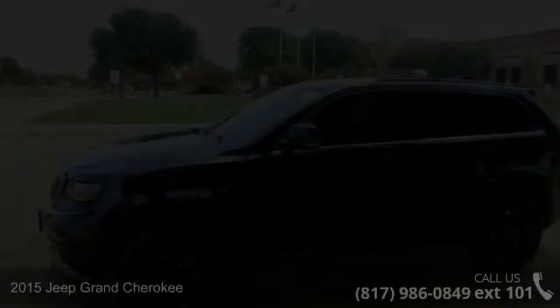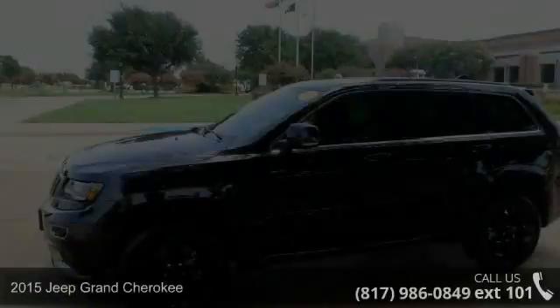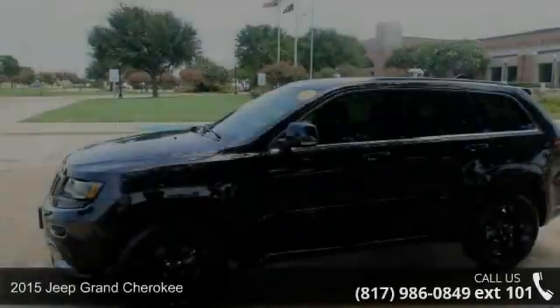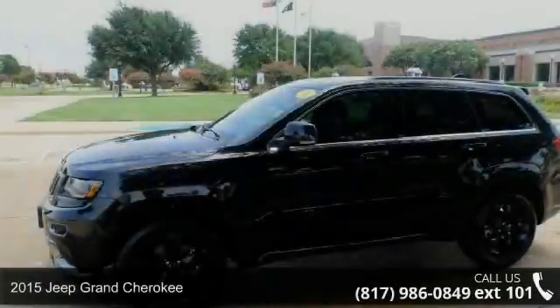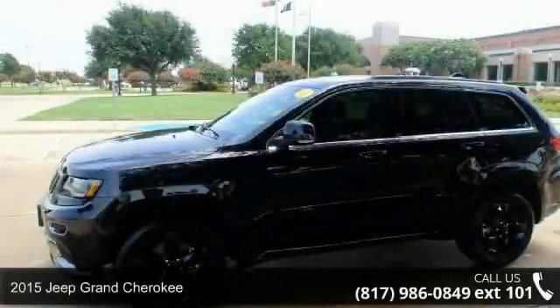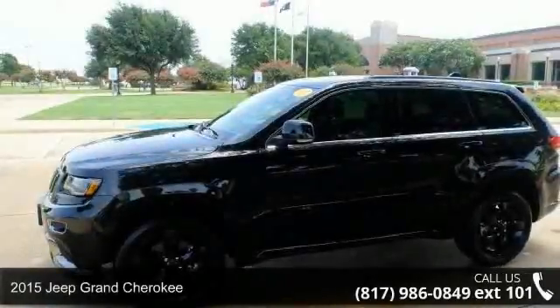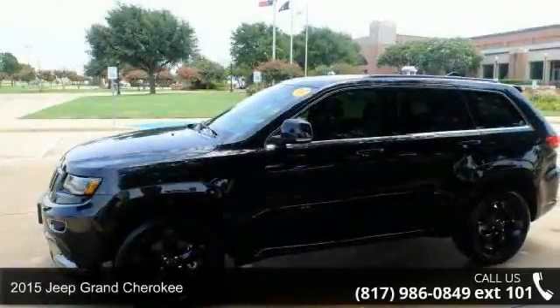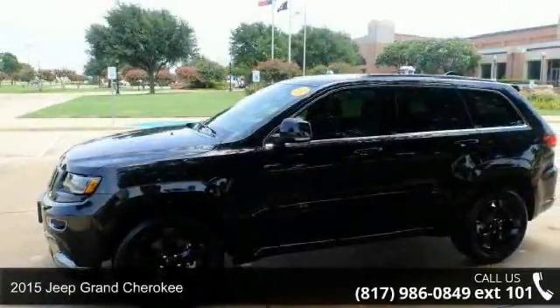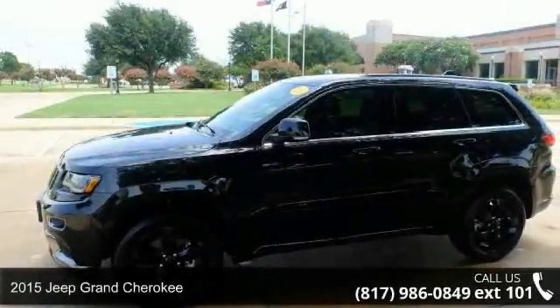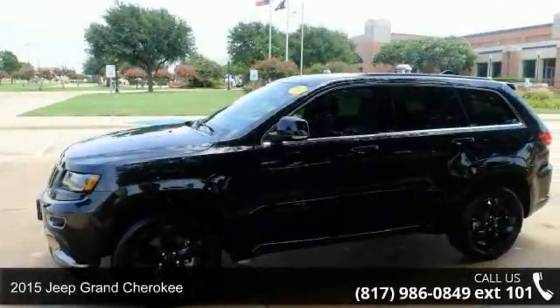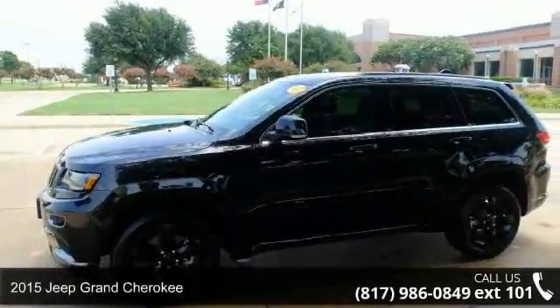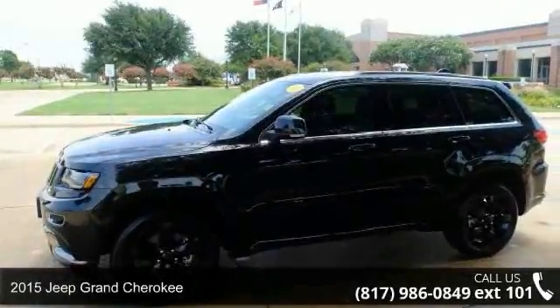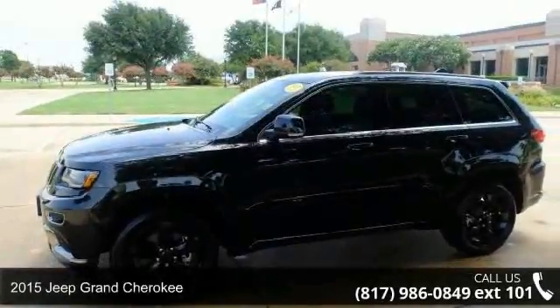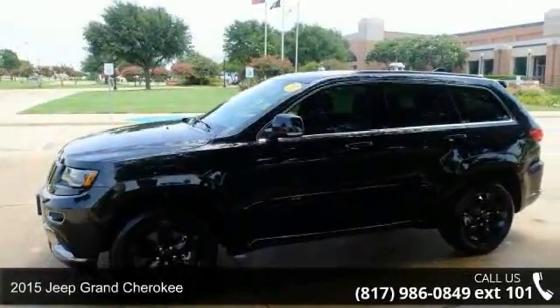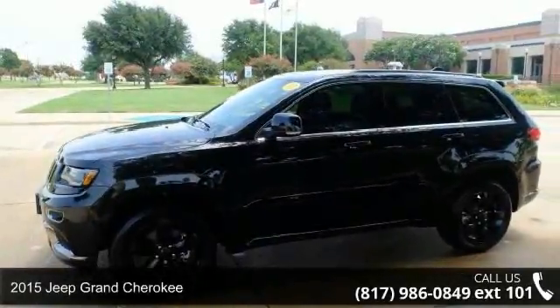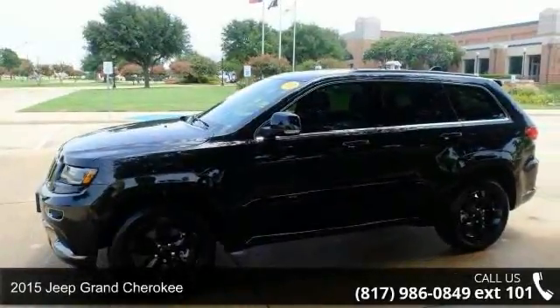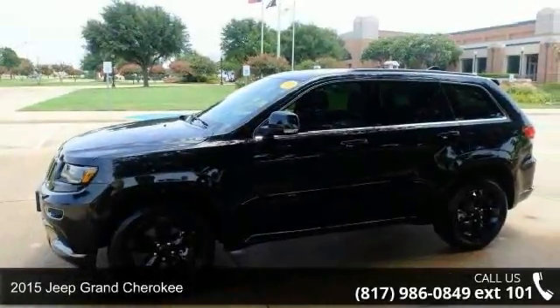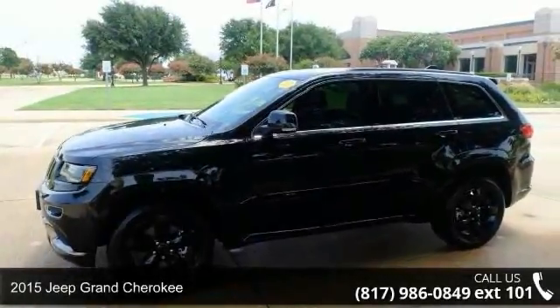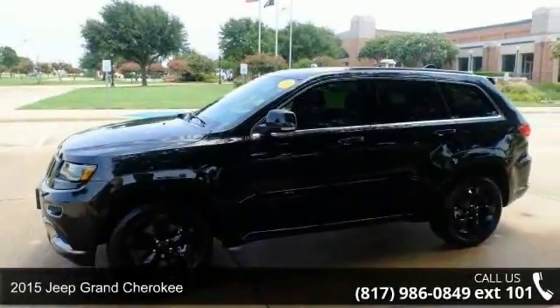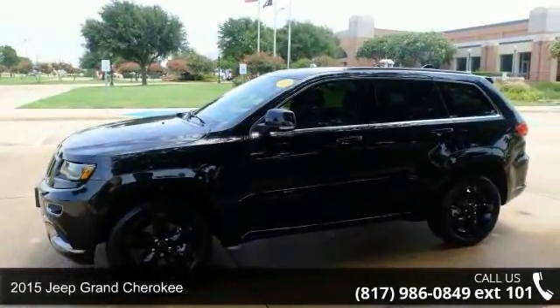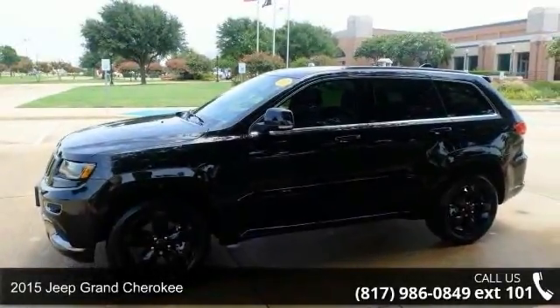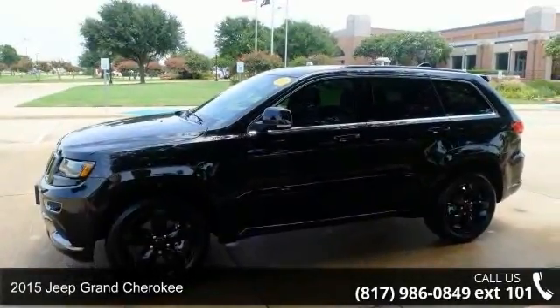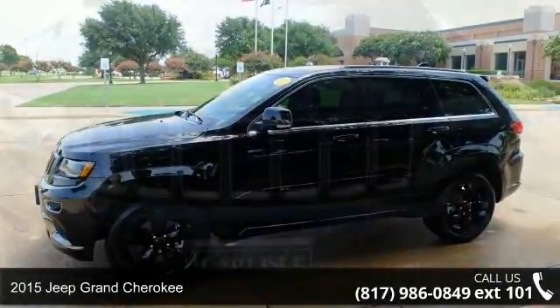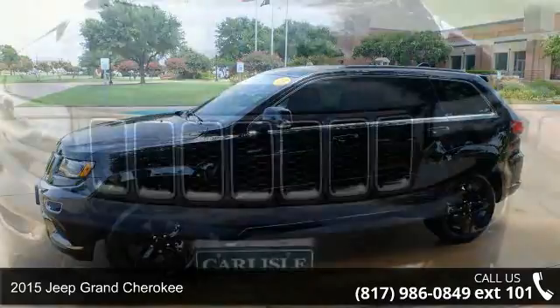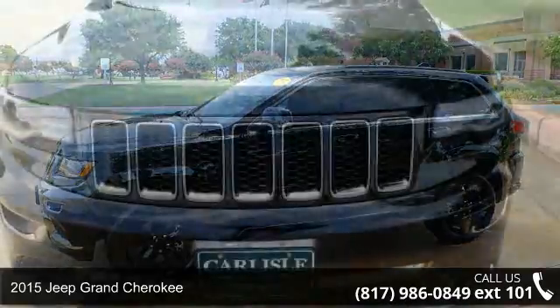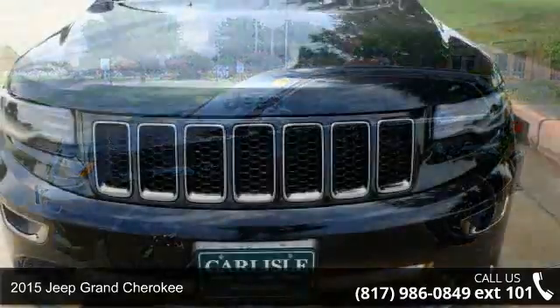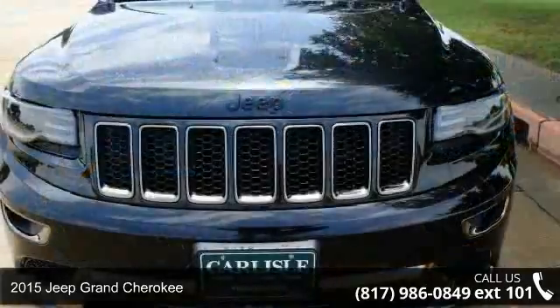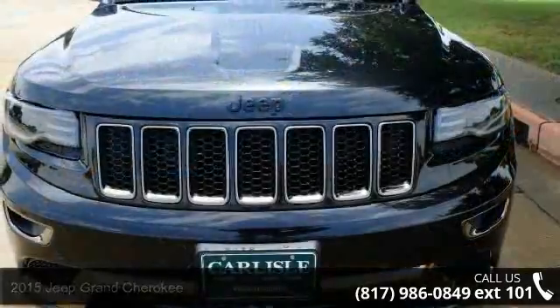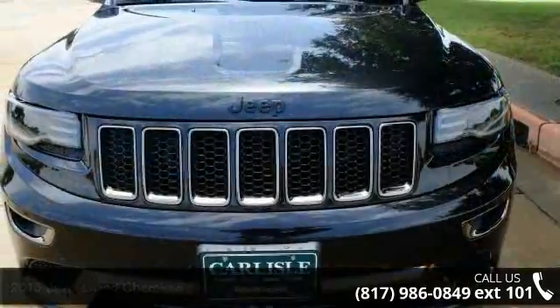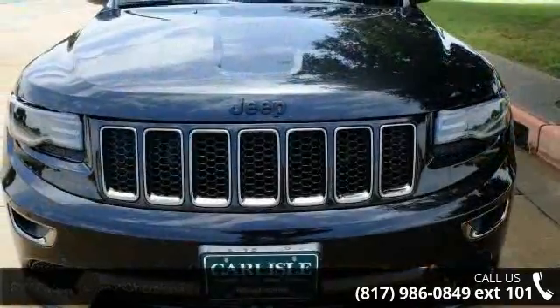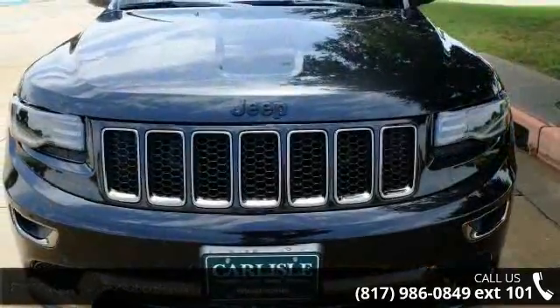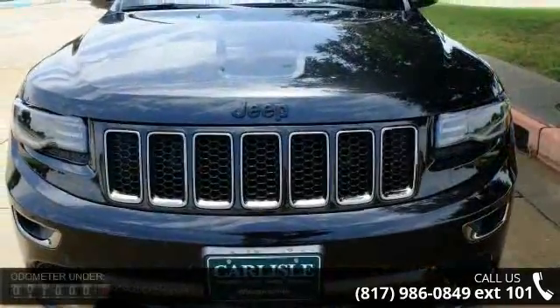Step into the 2015 Jeep Grand Cherokee. If you are looking for a first-rate auto, this one could be yours today.